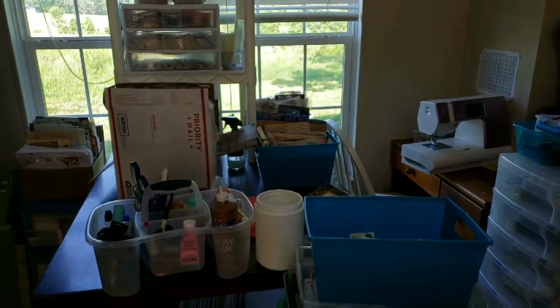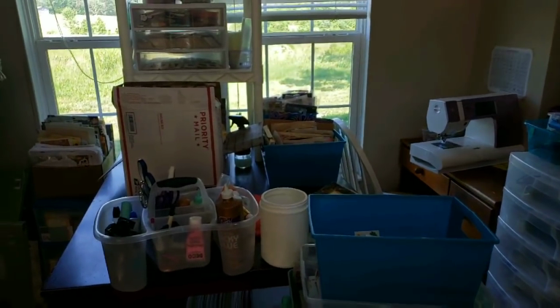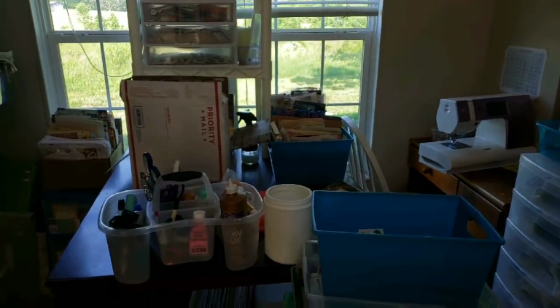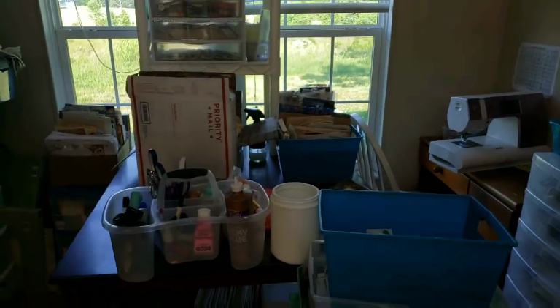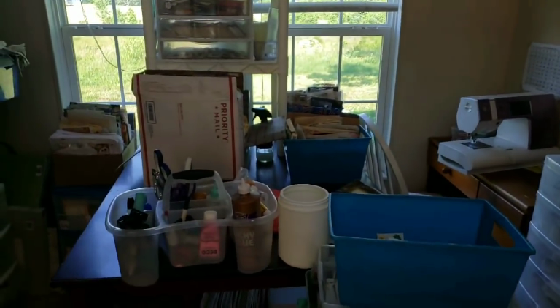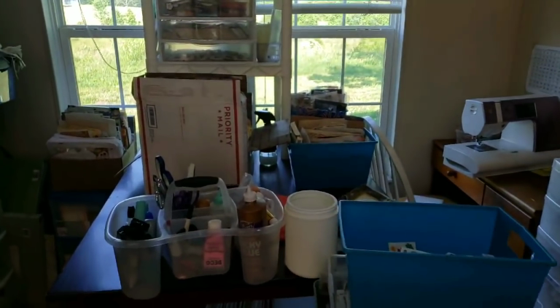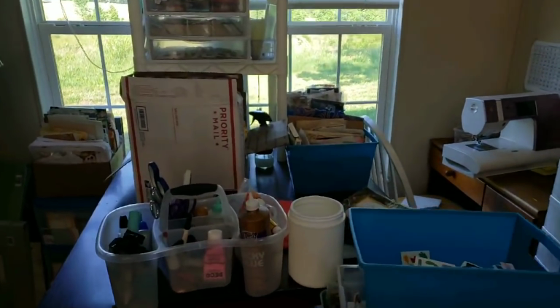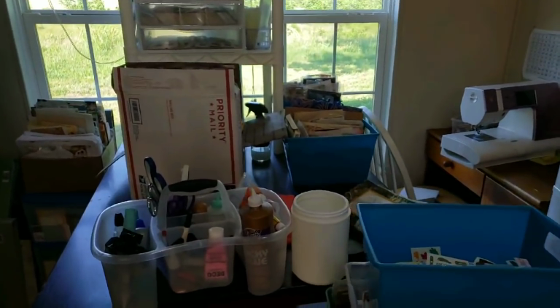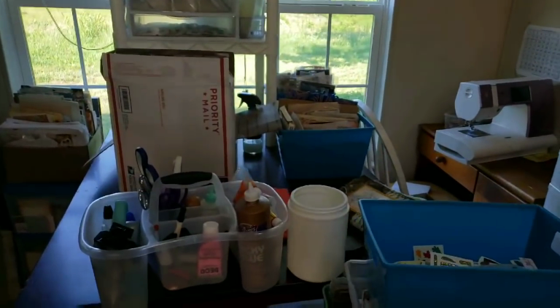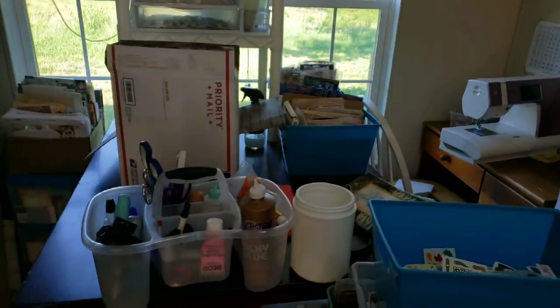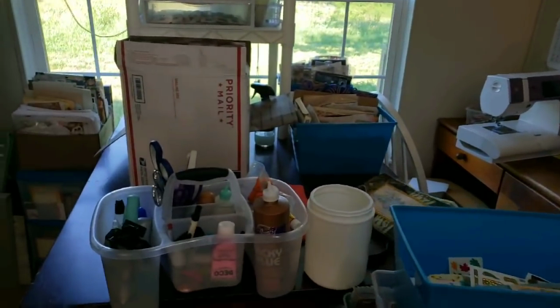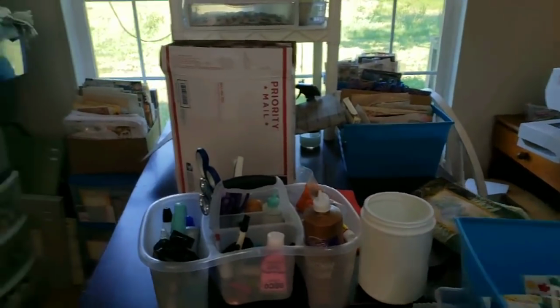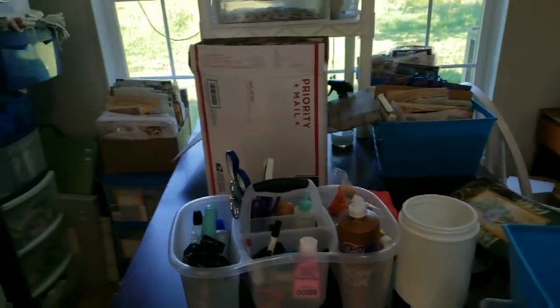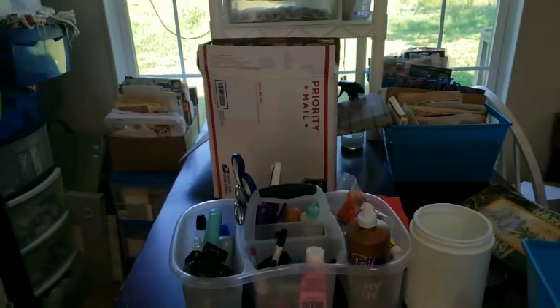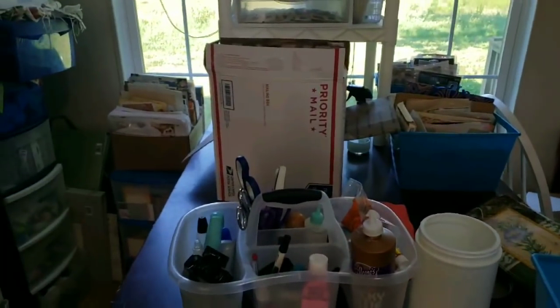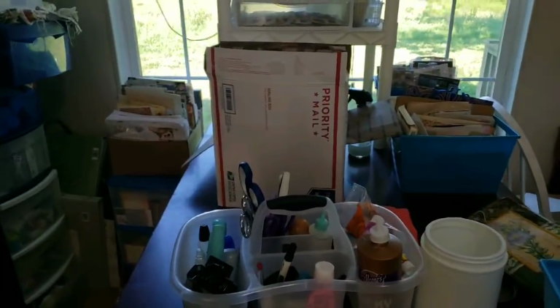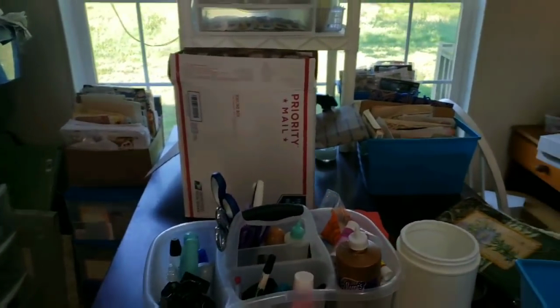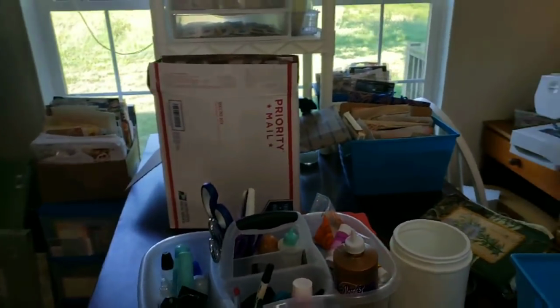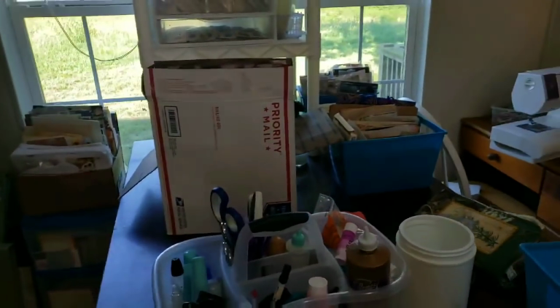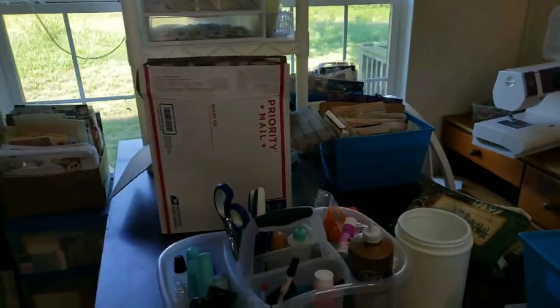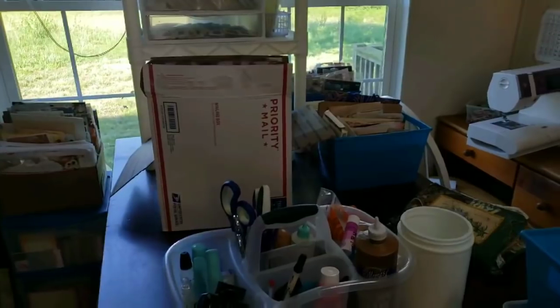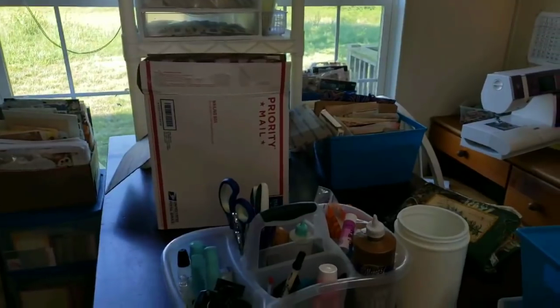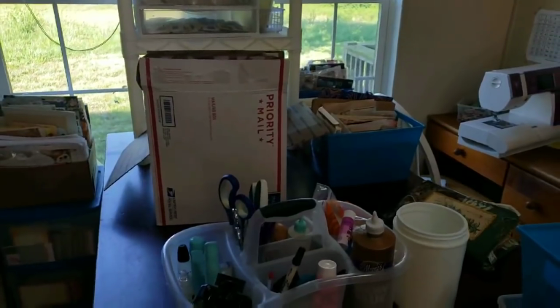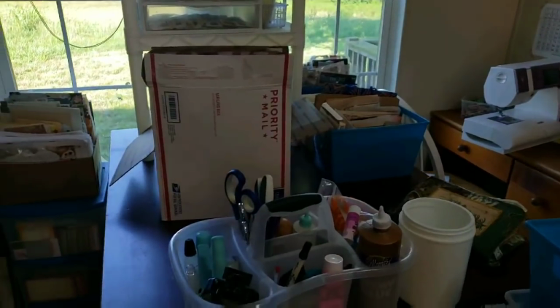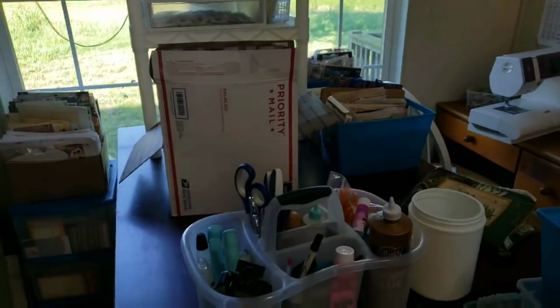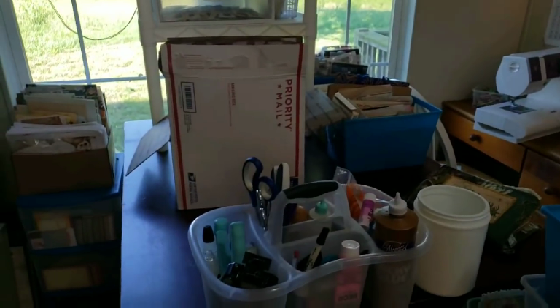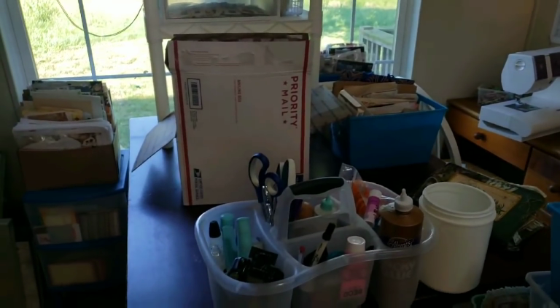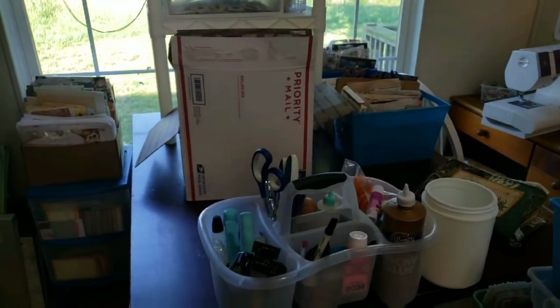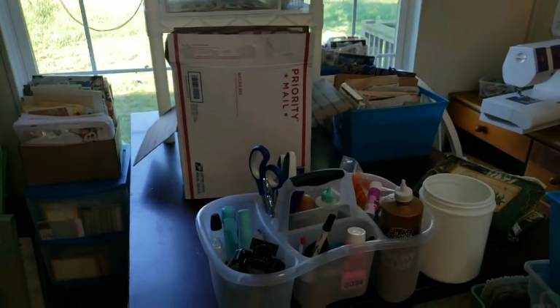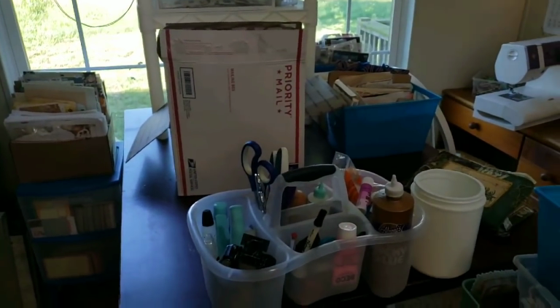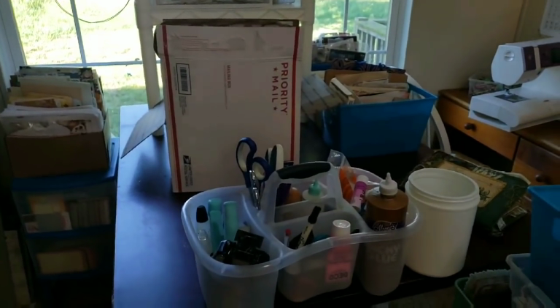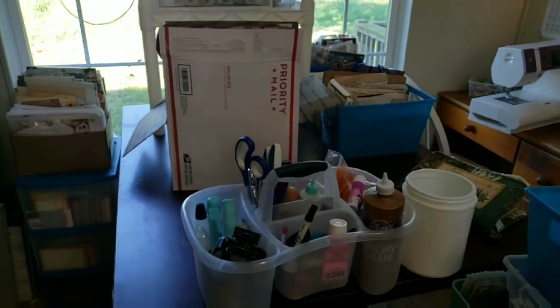Hi, this is Lindsay. Welcome back to my channel. I apologize if the lighting is really bad. I'm over here in my craft corner.